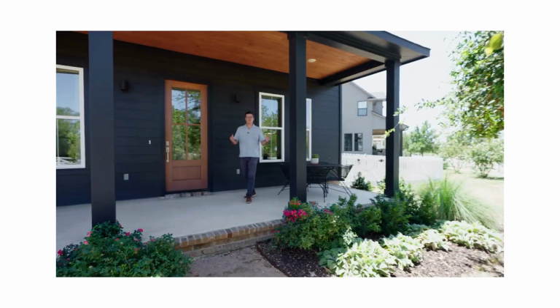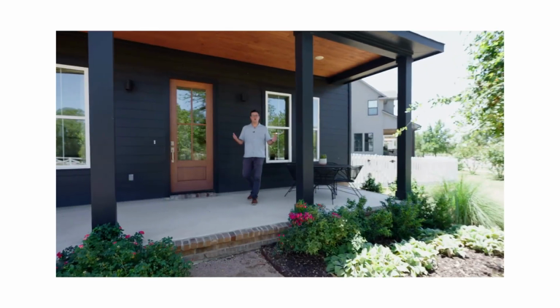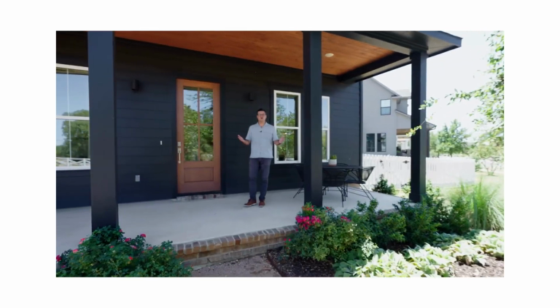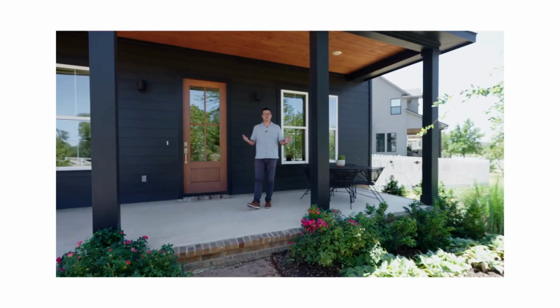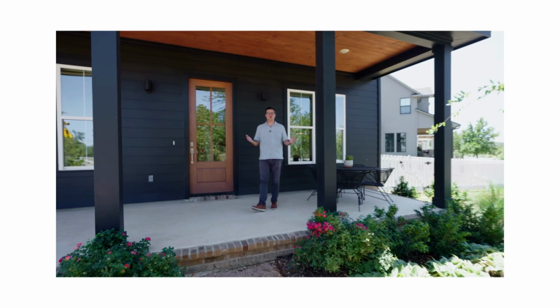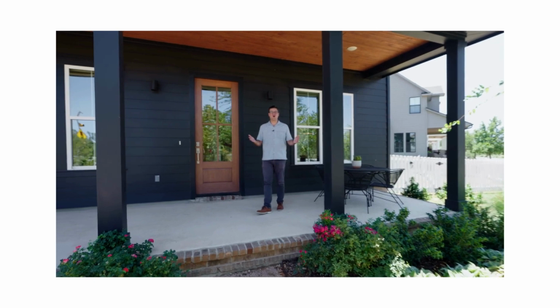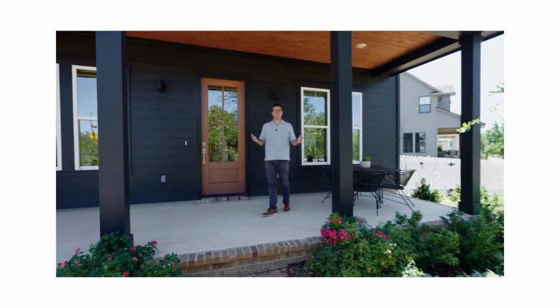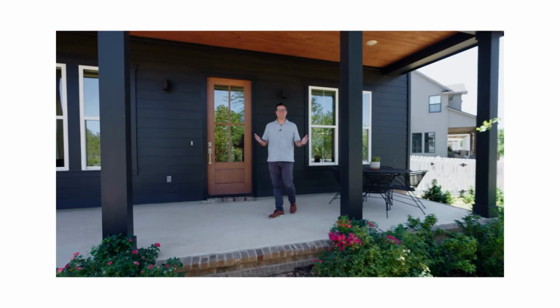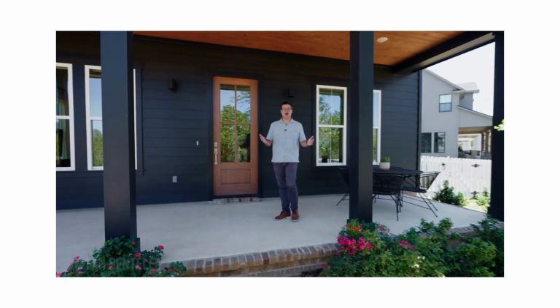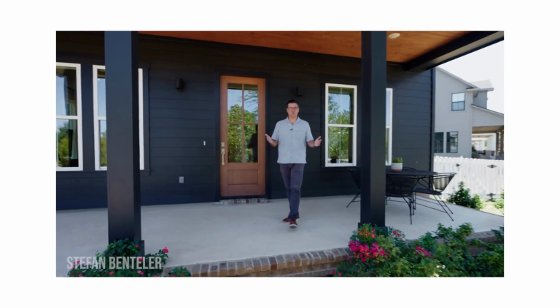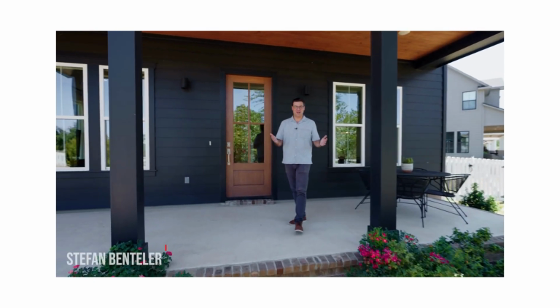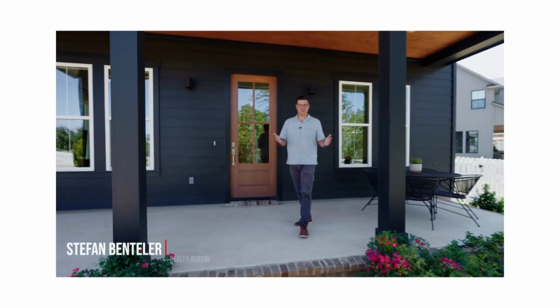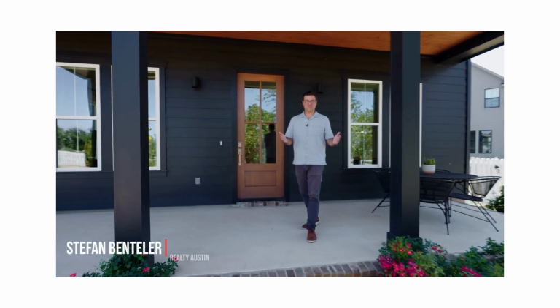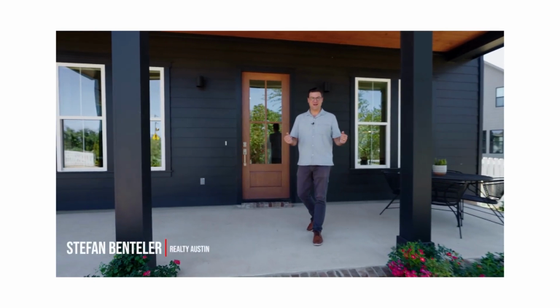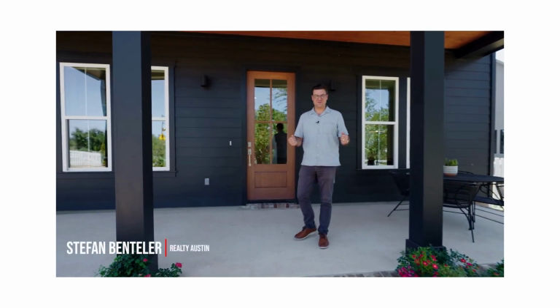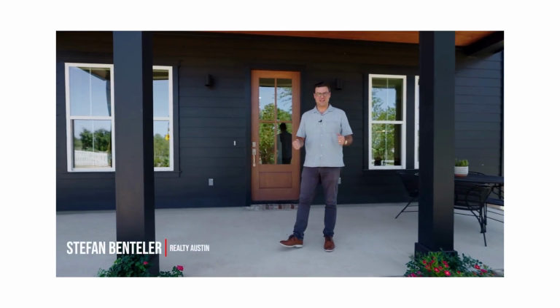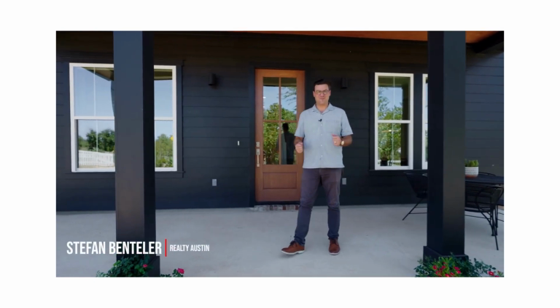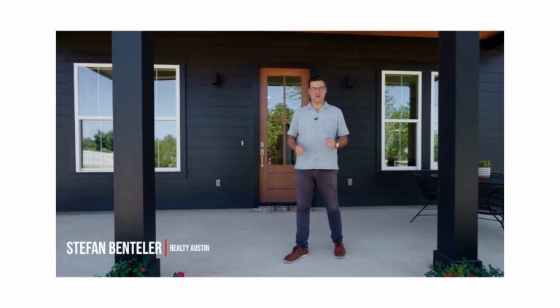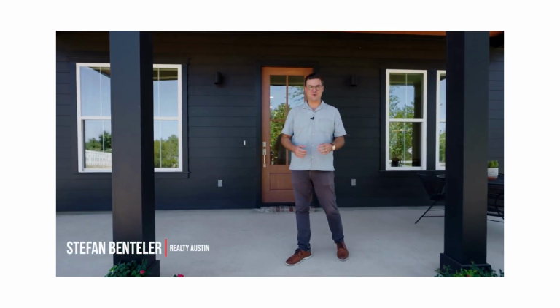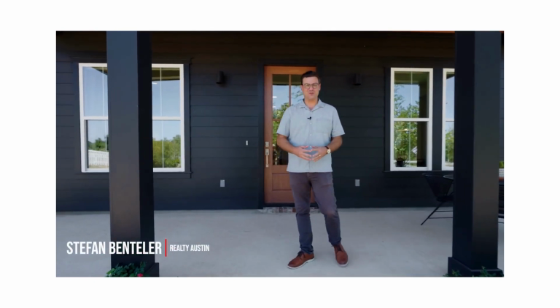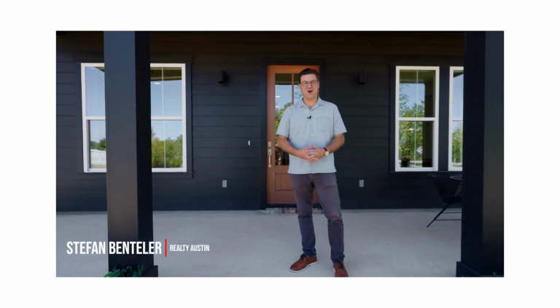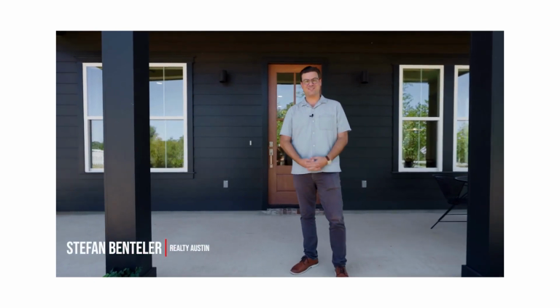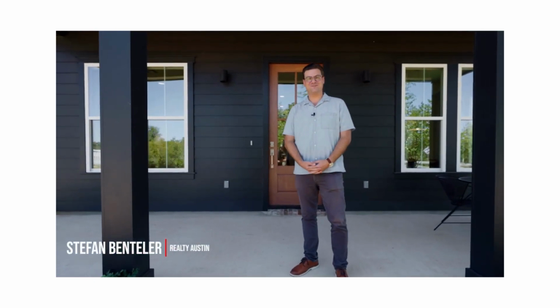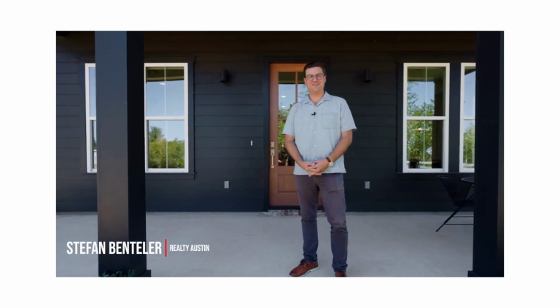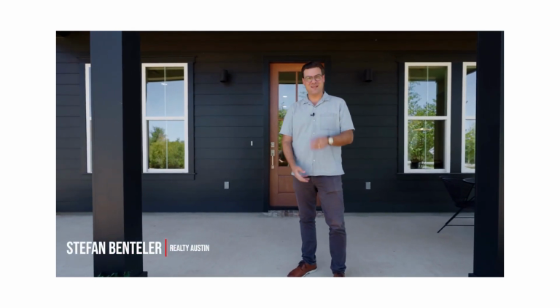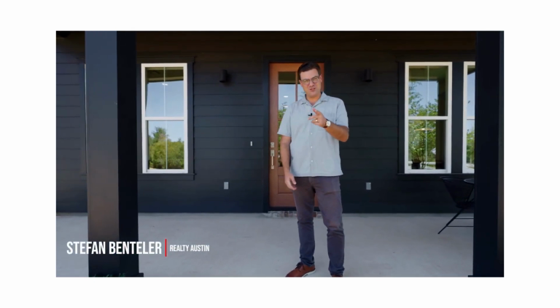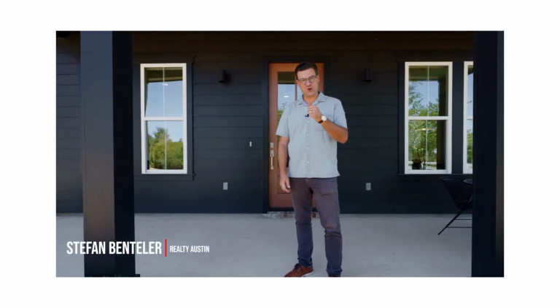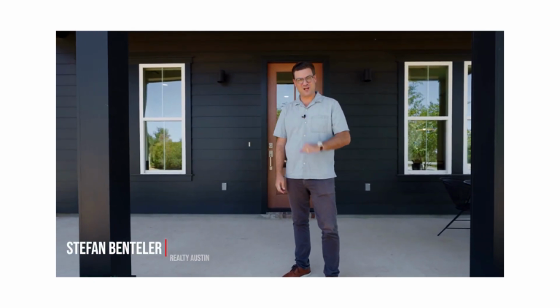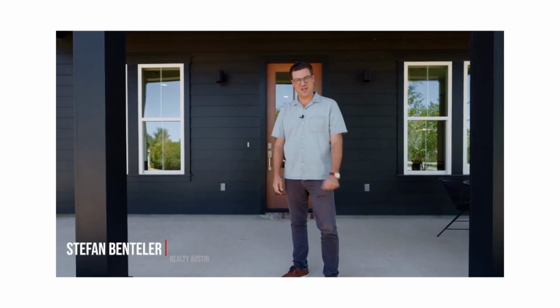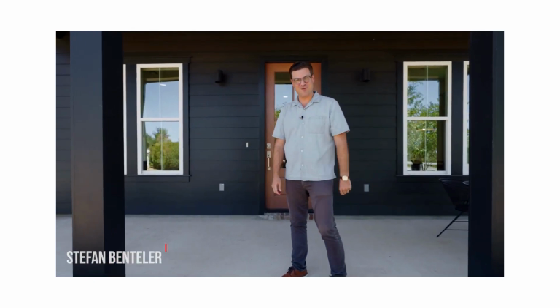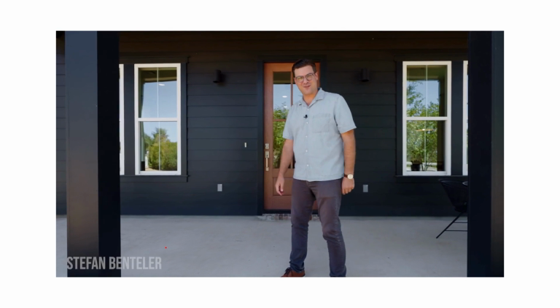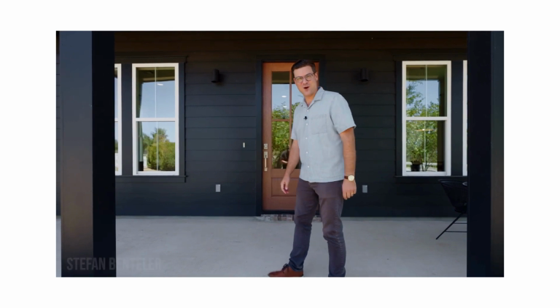Welcome to the Gardens at Howard Ranch. My name is Stephan Bentler with Realty Austin. Let me show you what I love about this home.